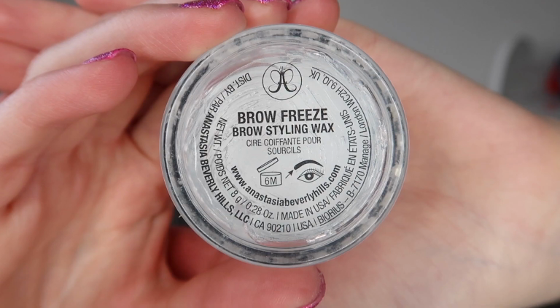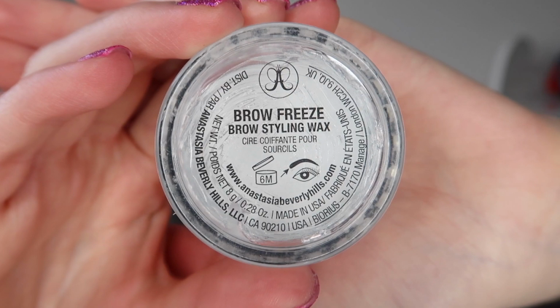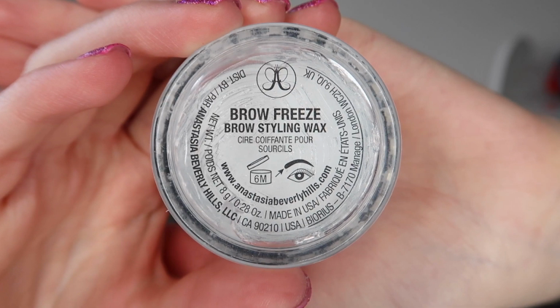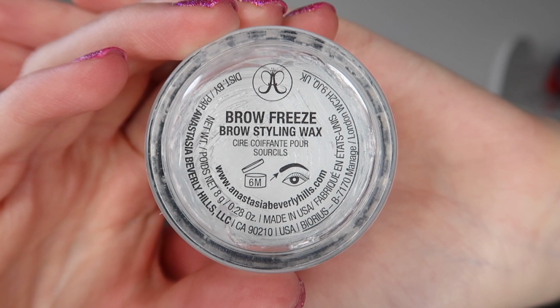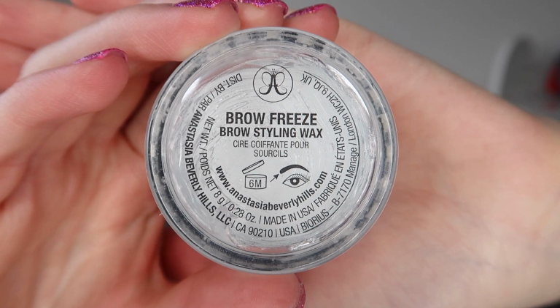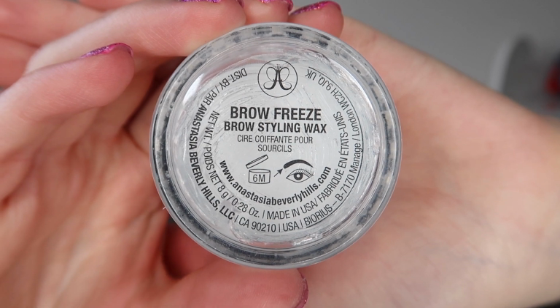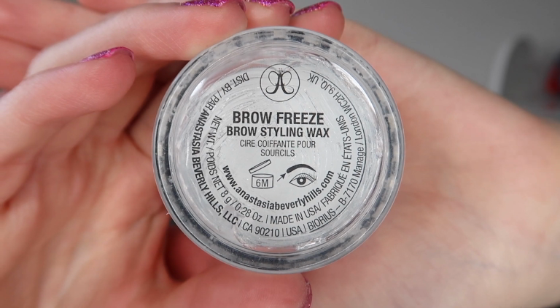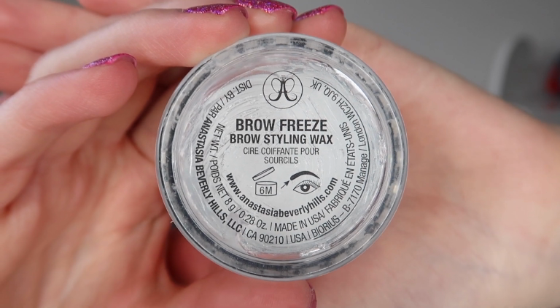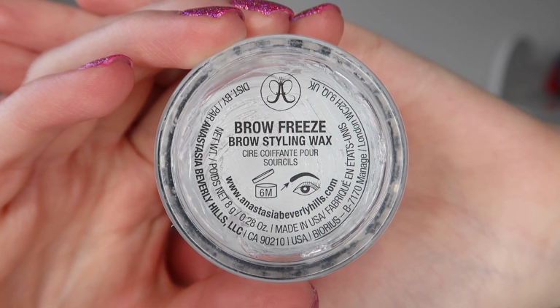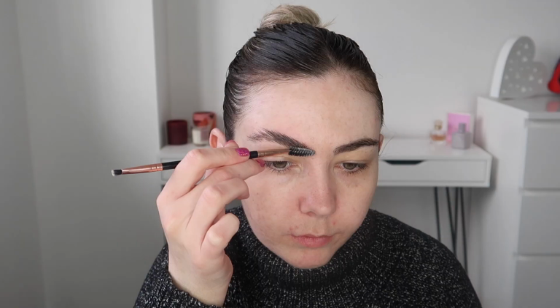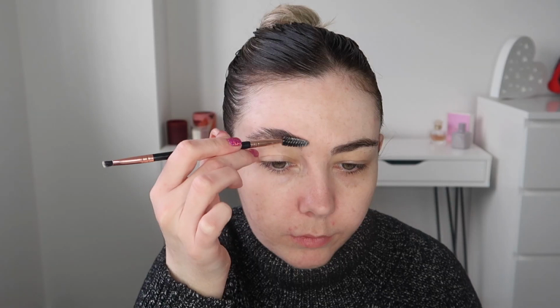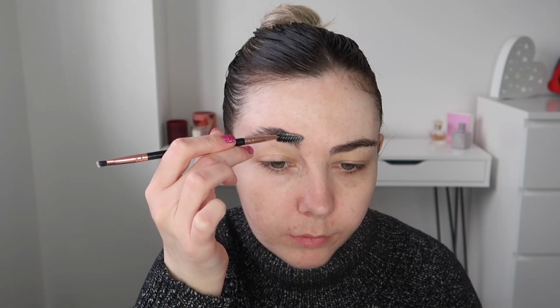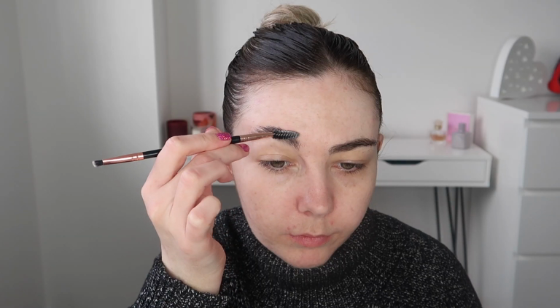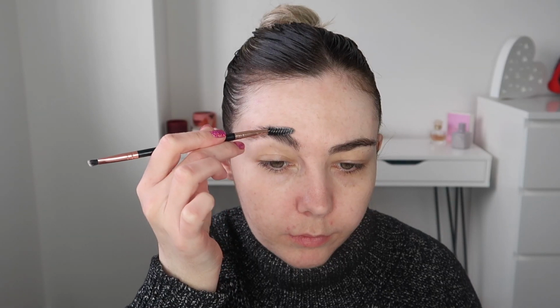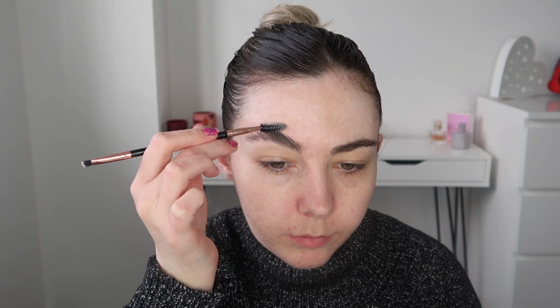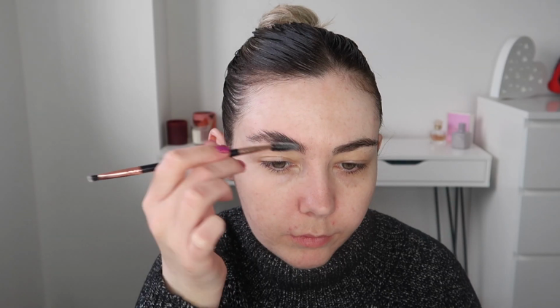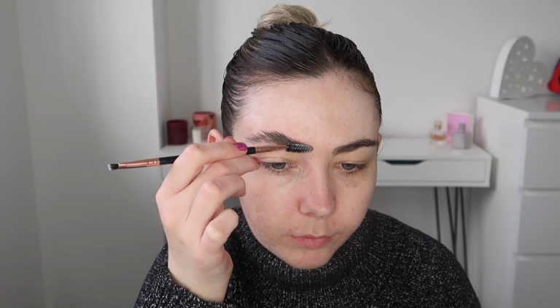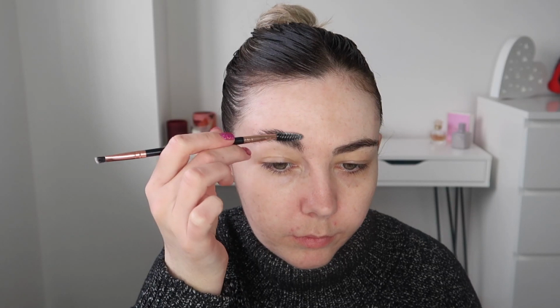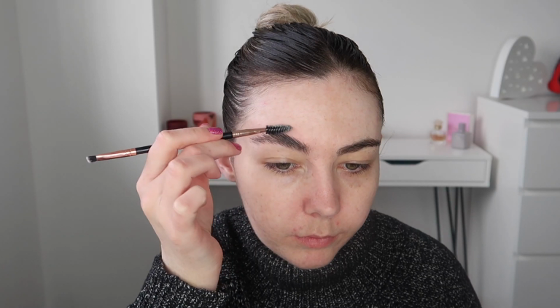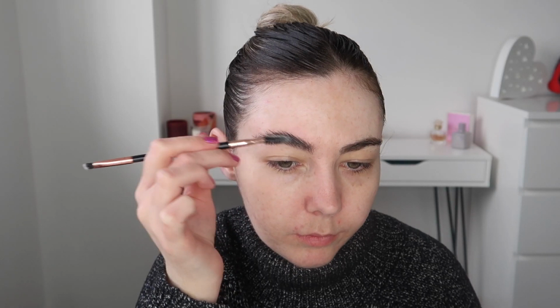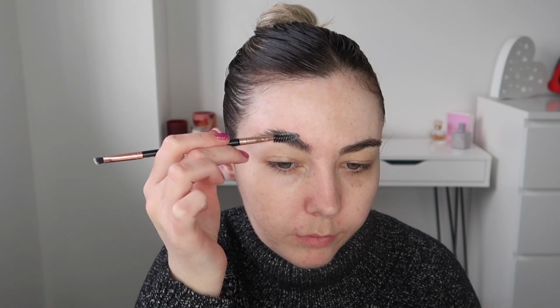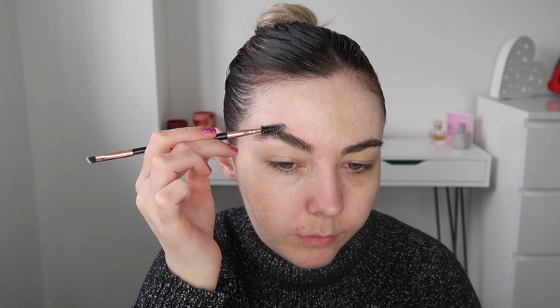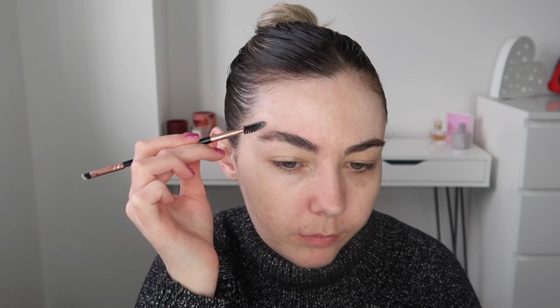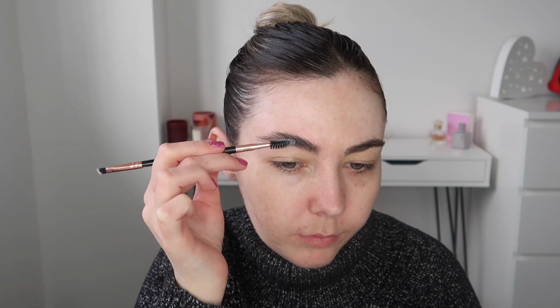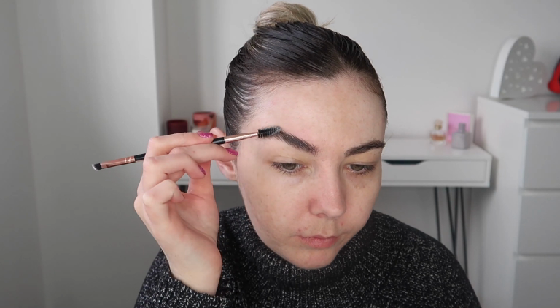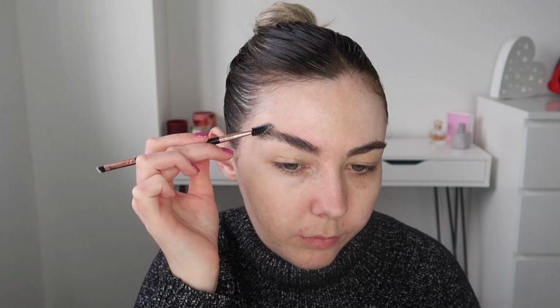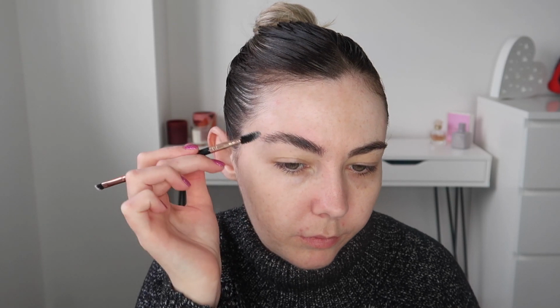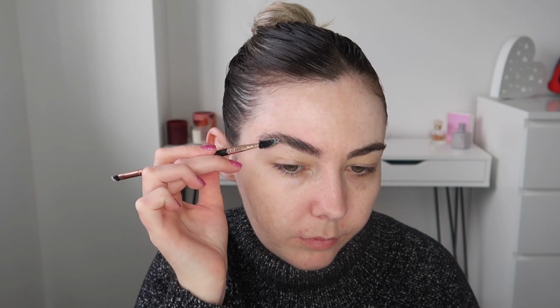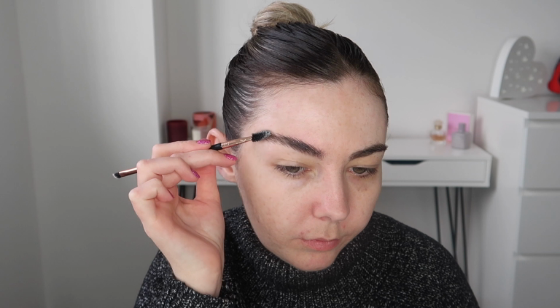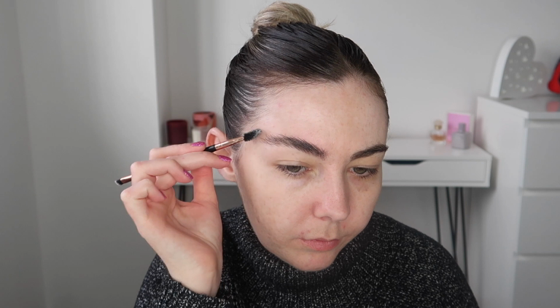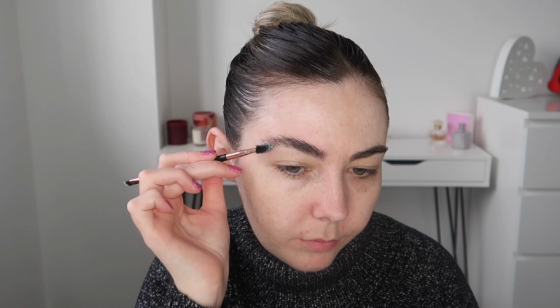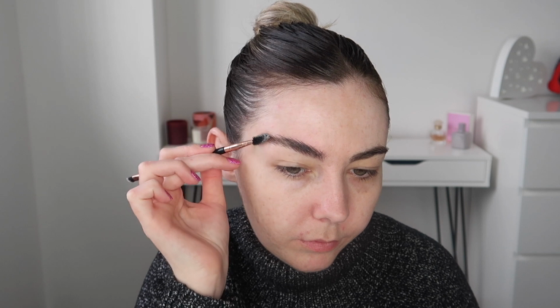To start off with I'm going in with my Anastasia Beverly Hills Brow Freeze and just applying this through my brows.